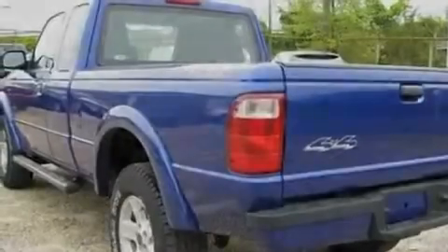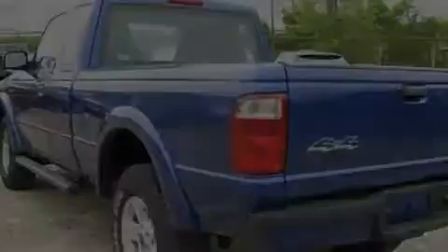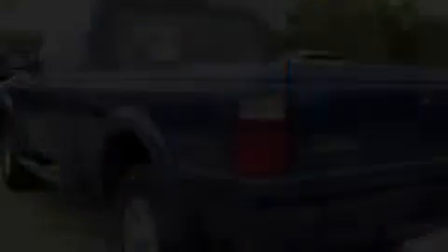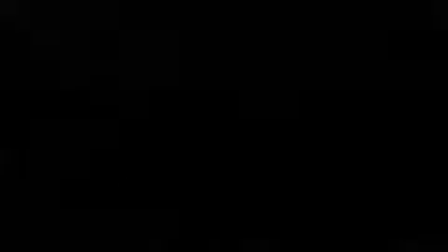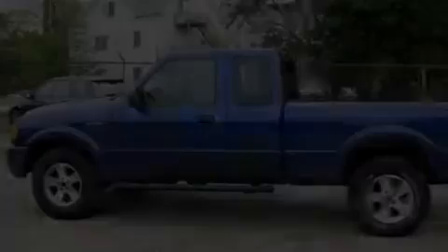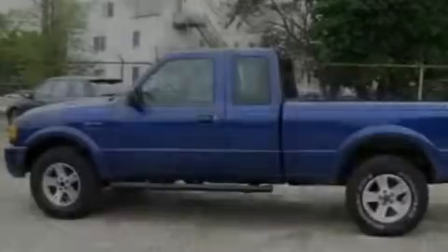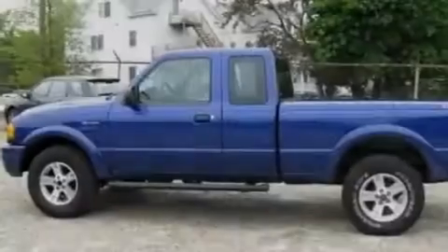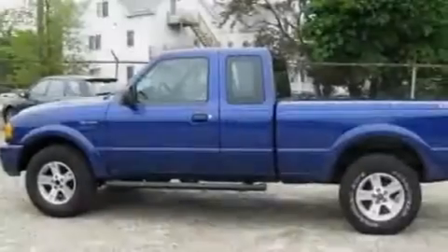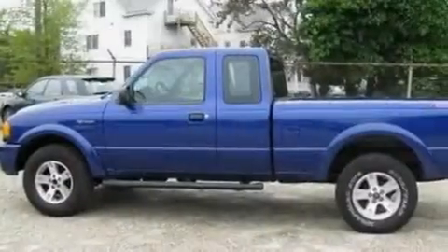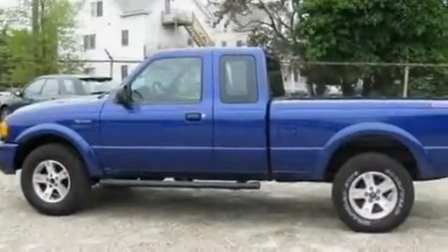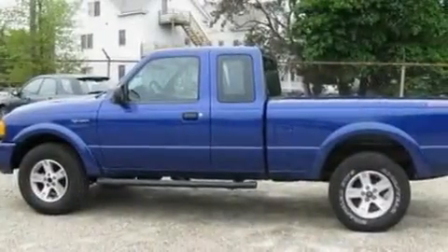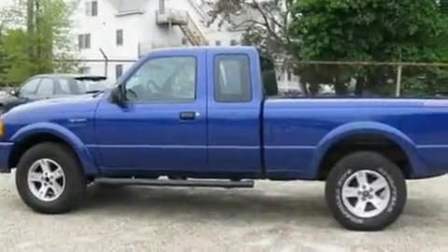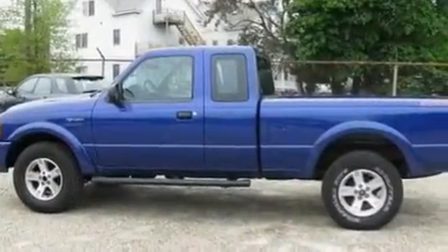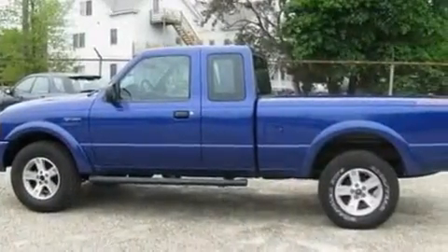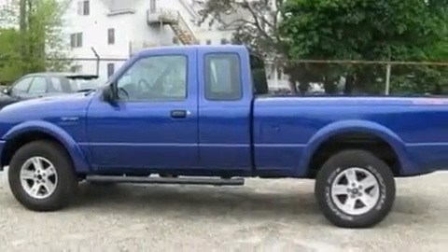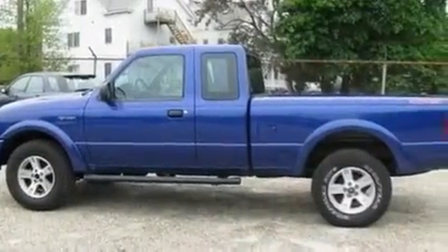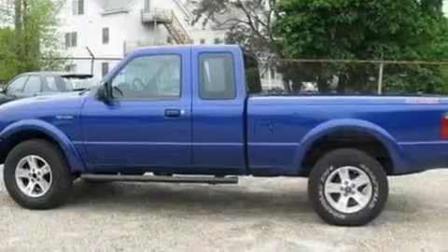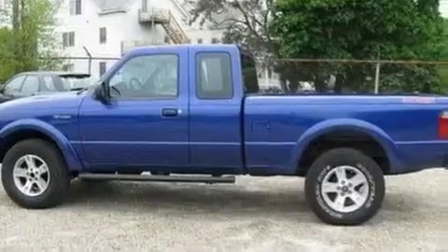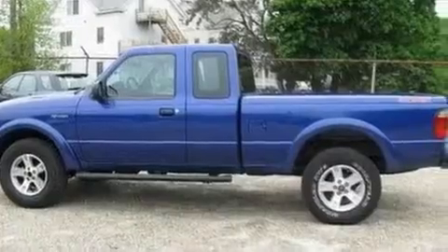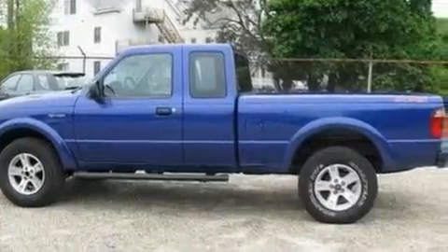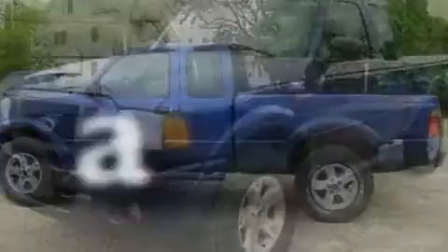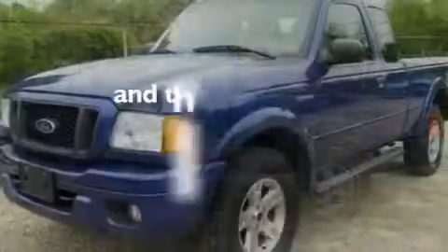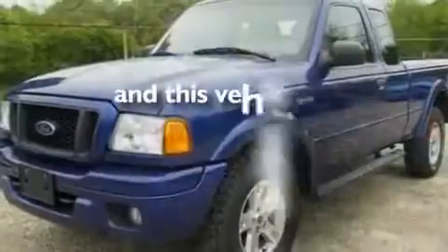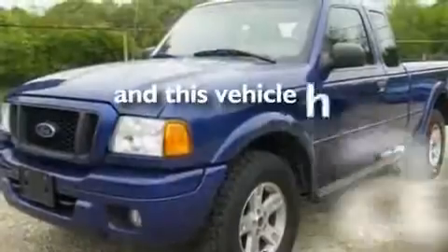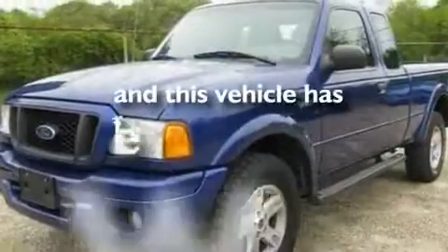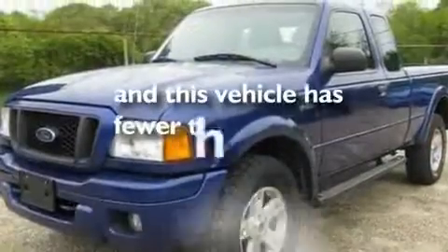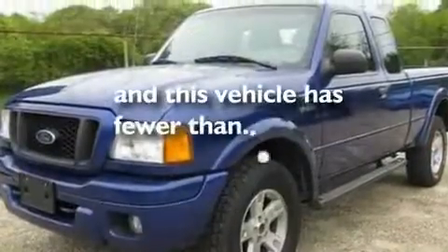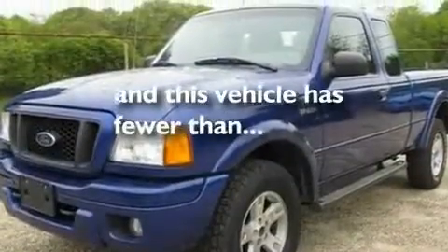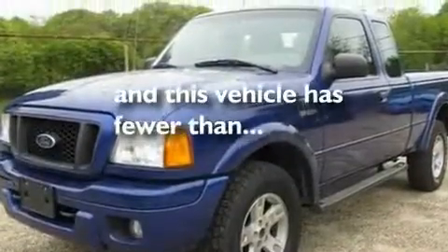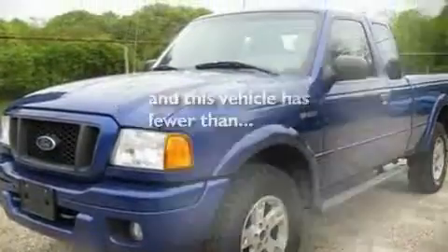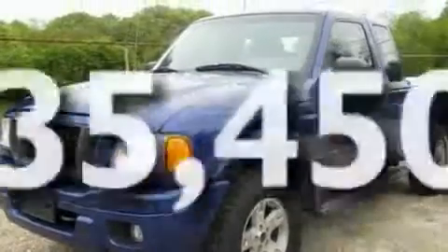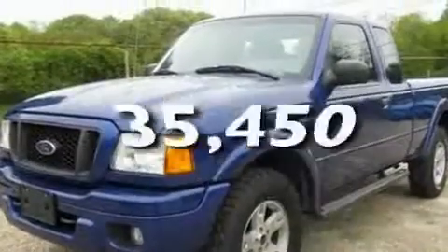Additional features include front fog lights, an anti-lock braking system, a passenger-side airbag, and this vehicle has fewer than 36,000 miles on the odometer.